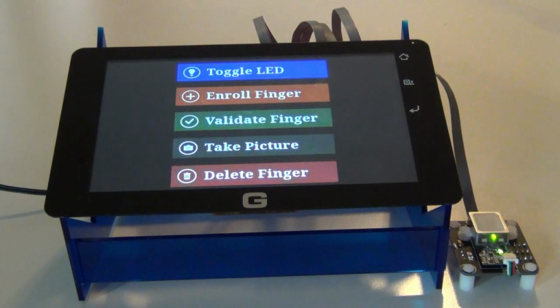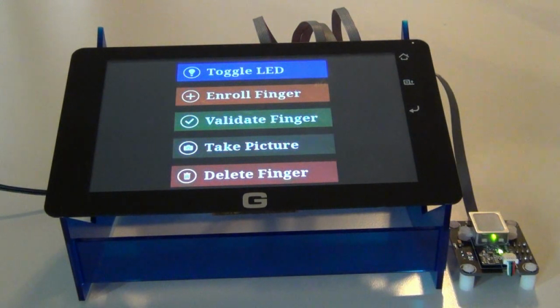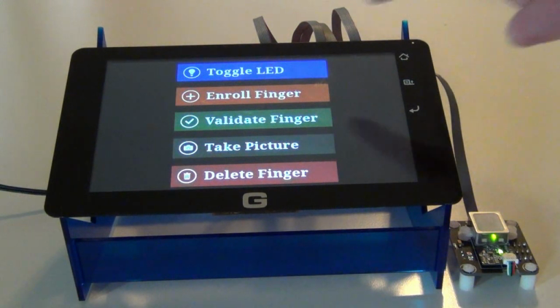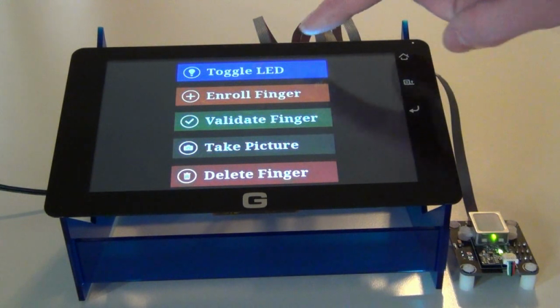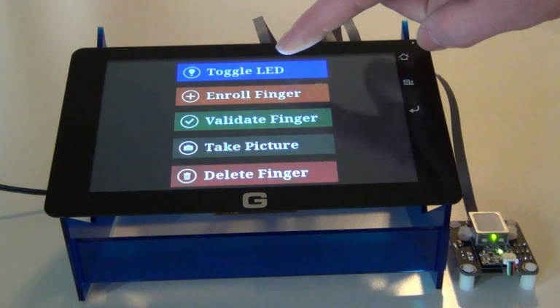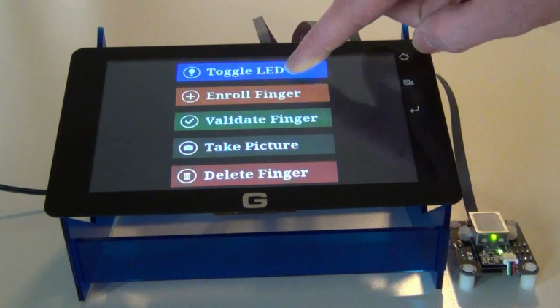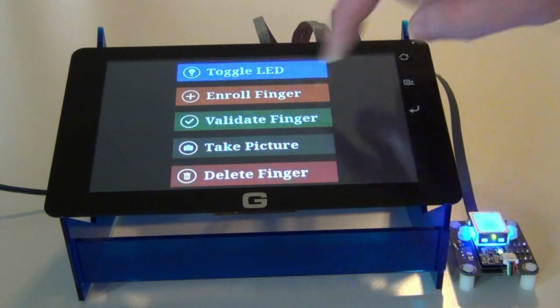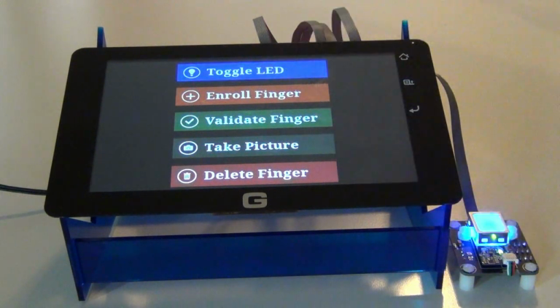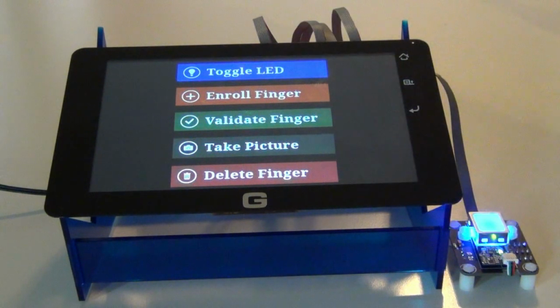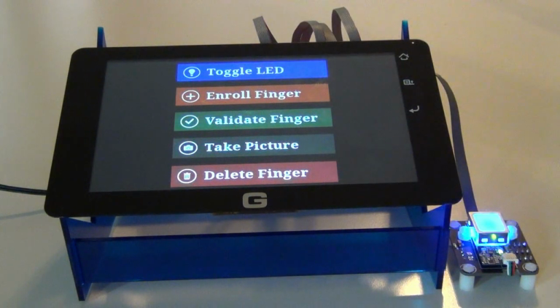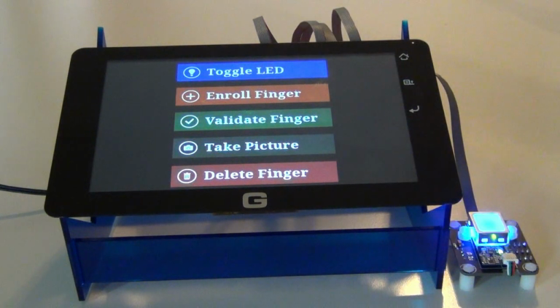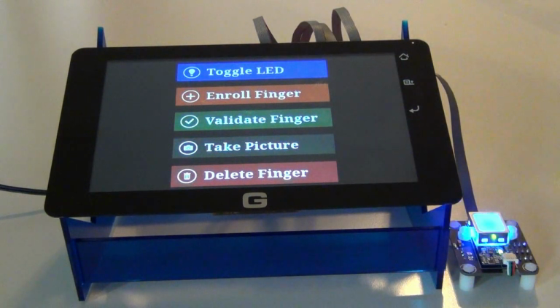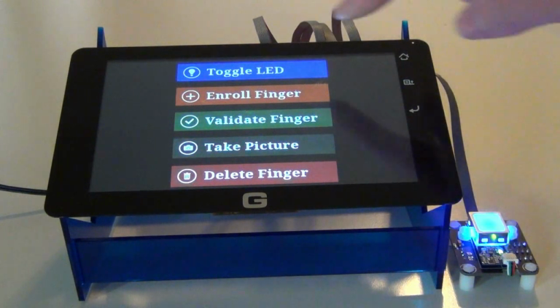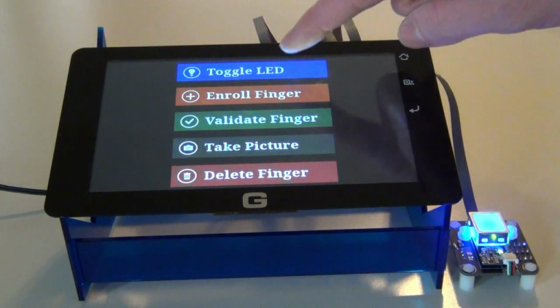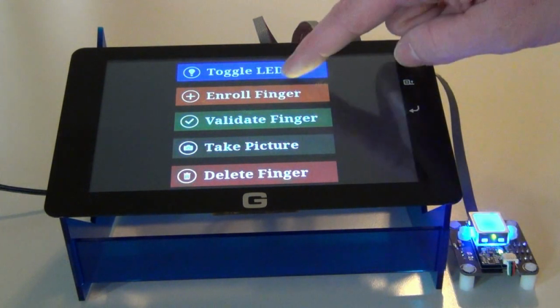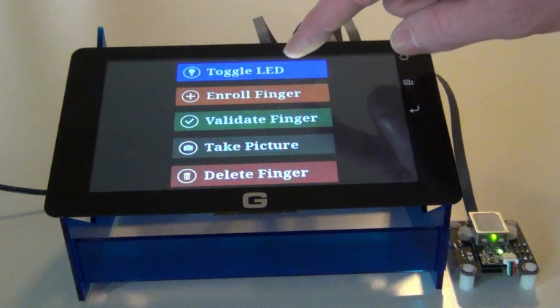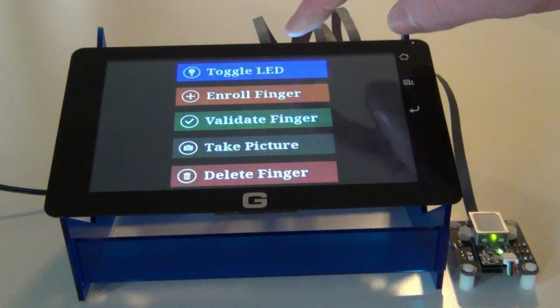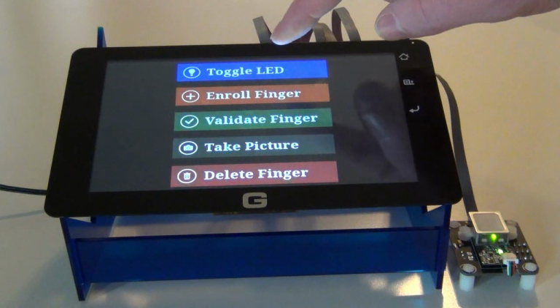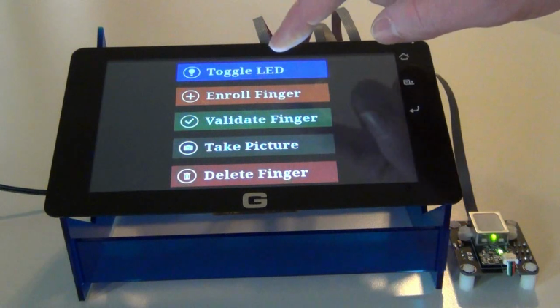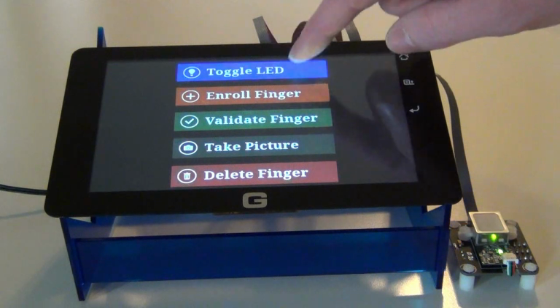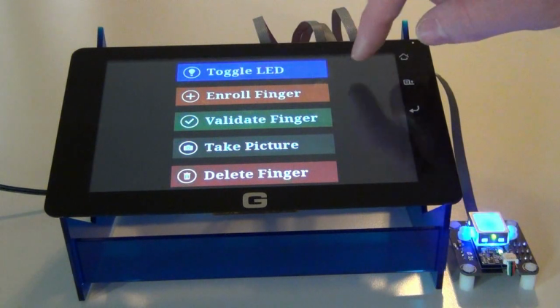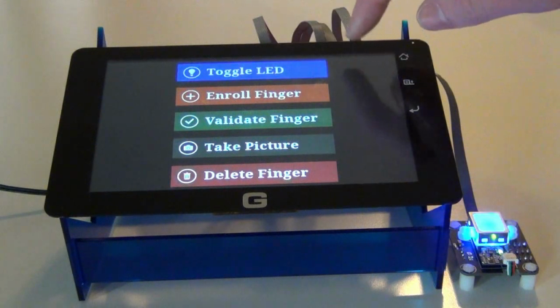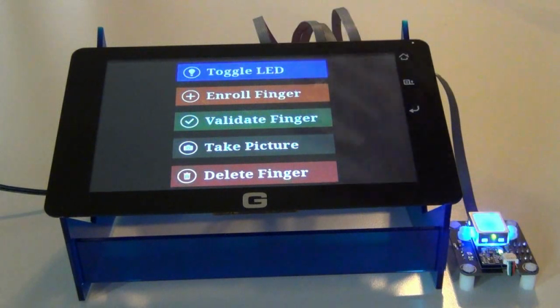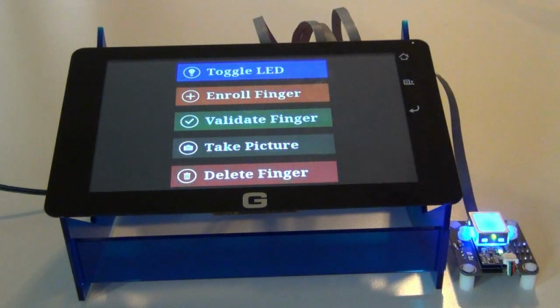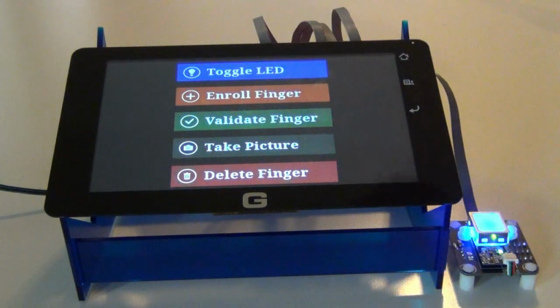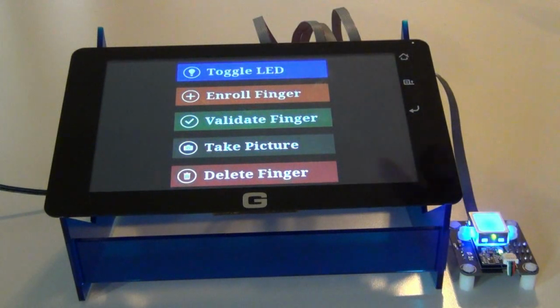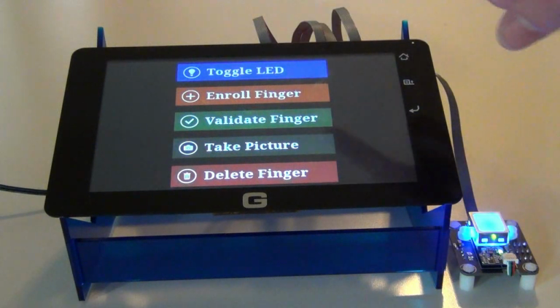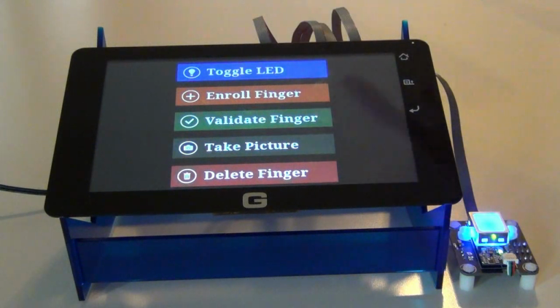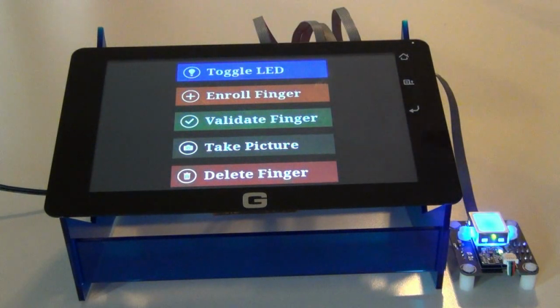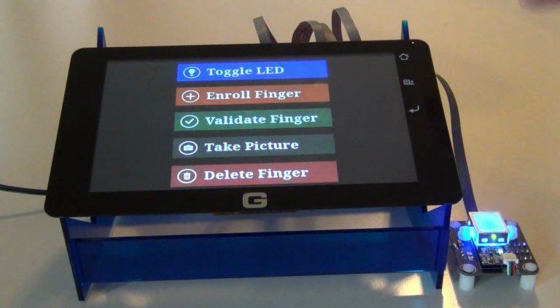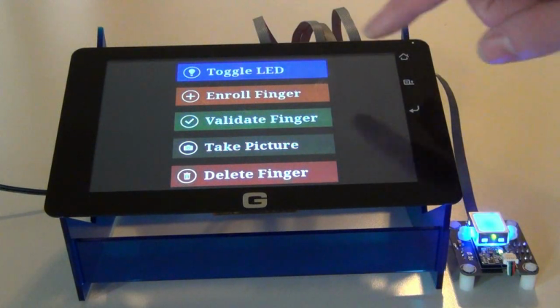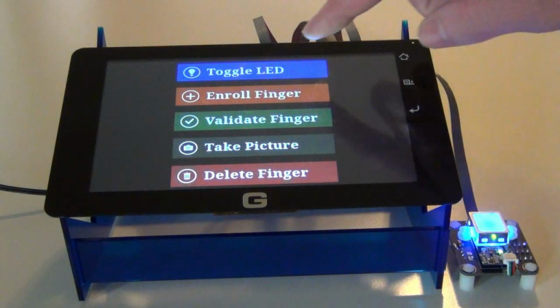We're going to begin just by toggling the little LED here. It's a very nice blue sort of color — it's just fun to toggle it.